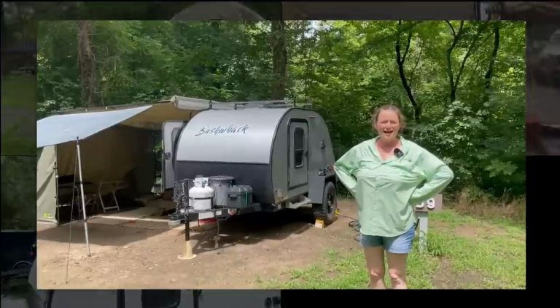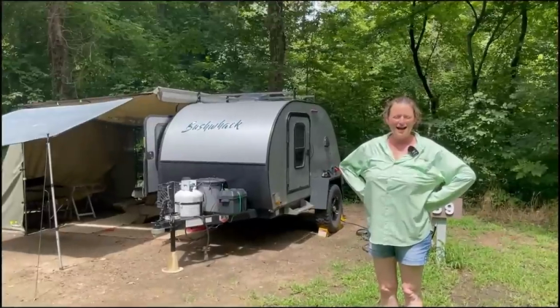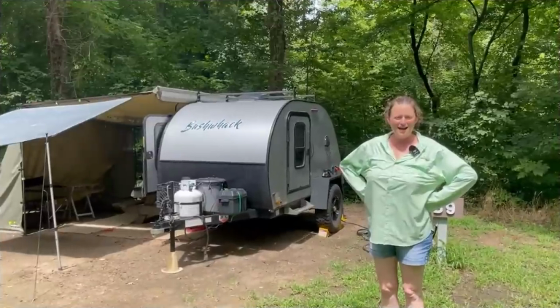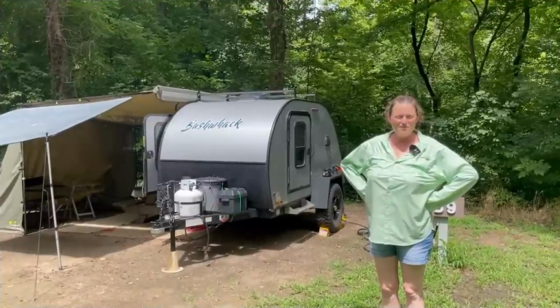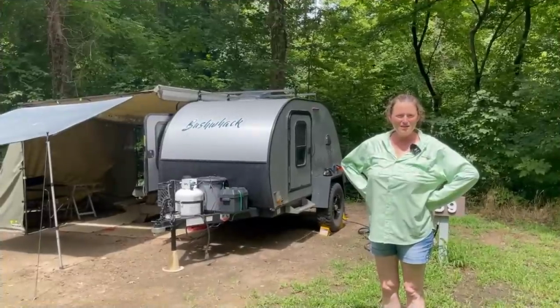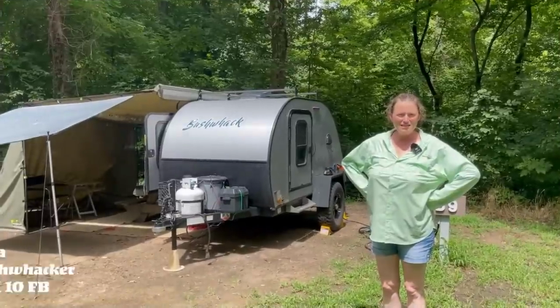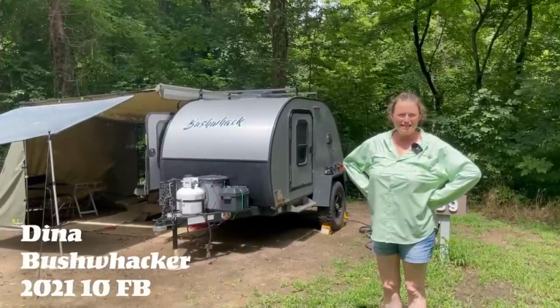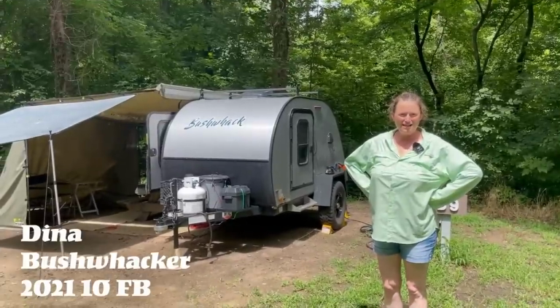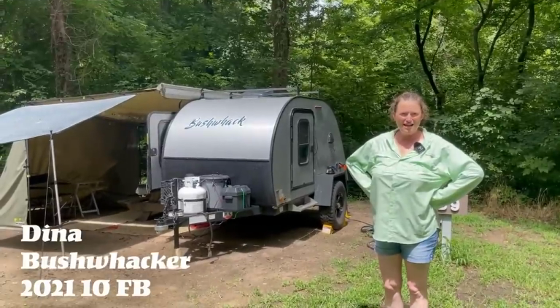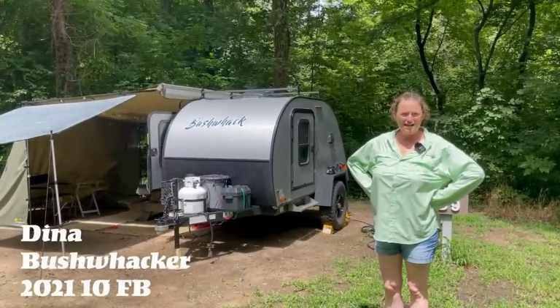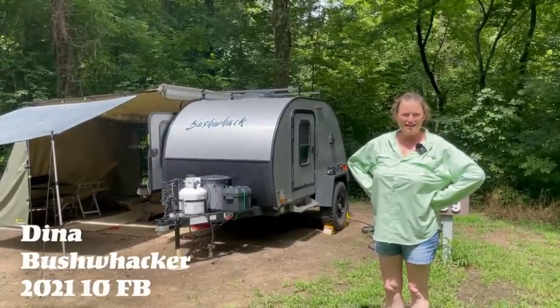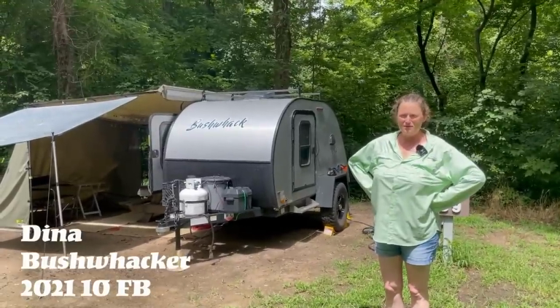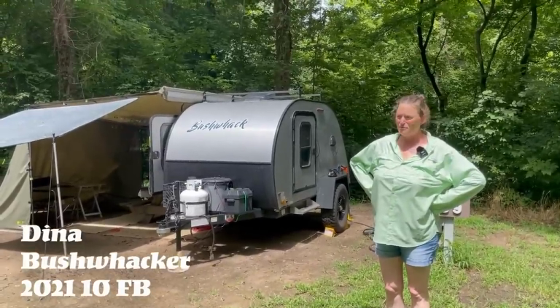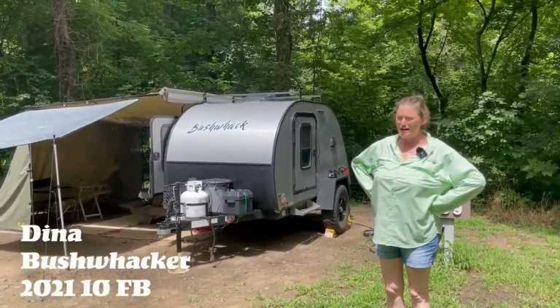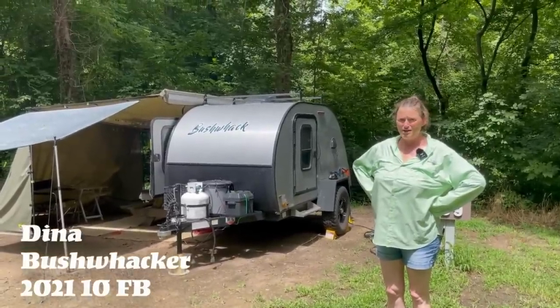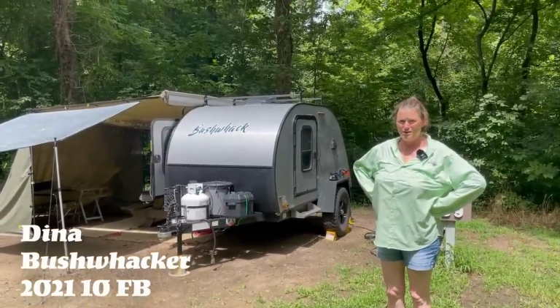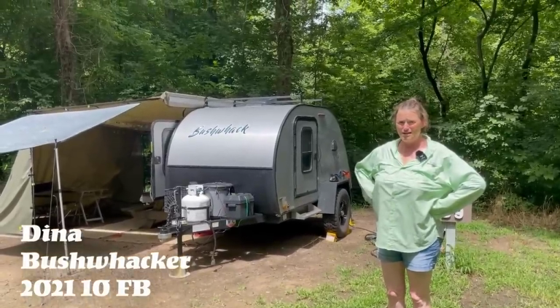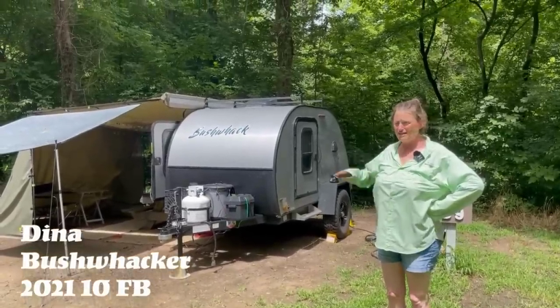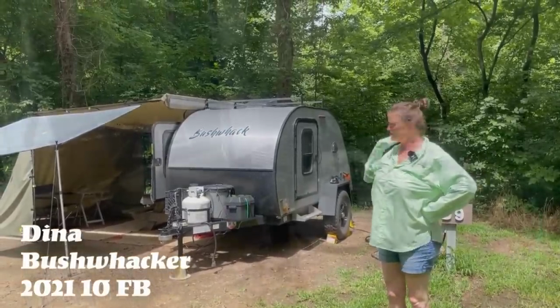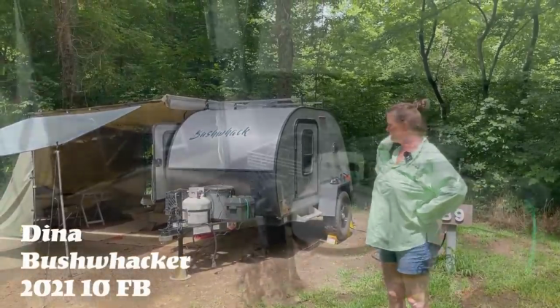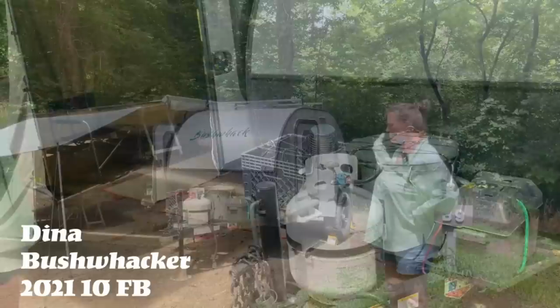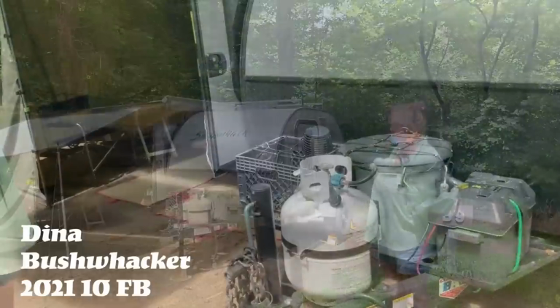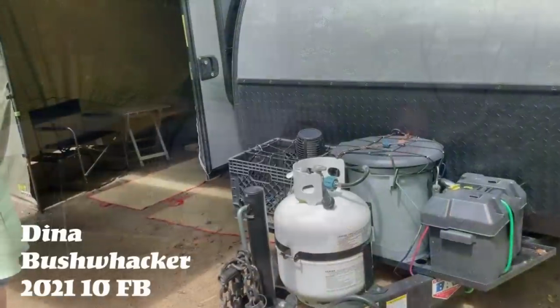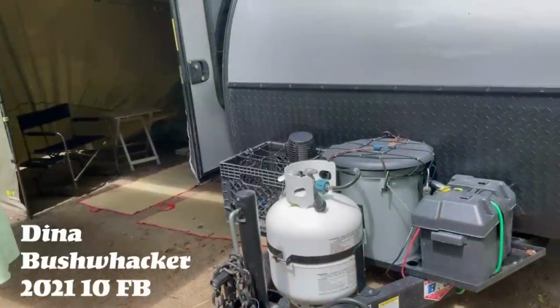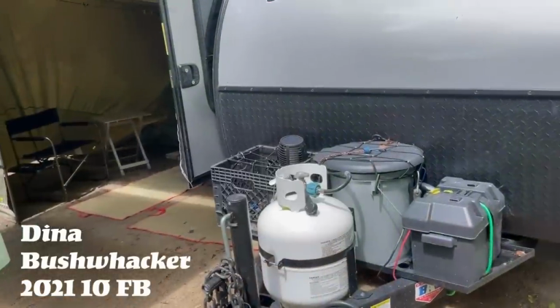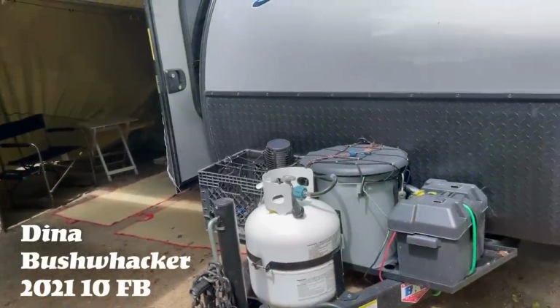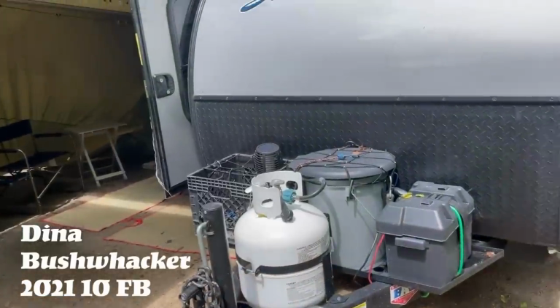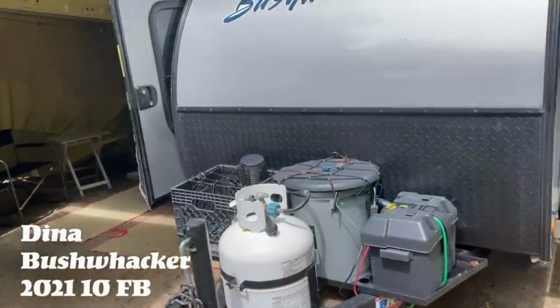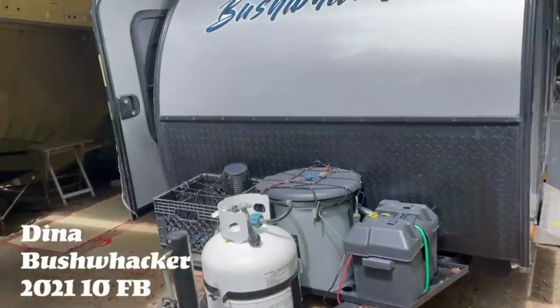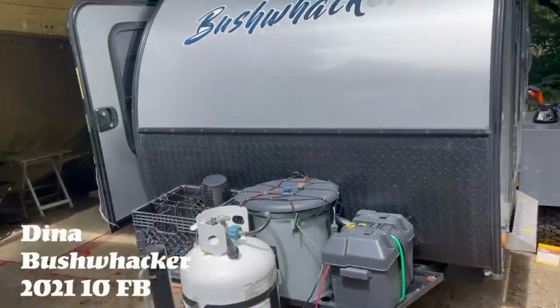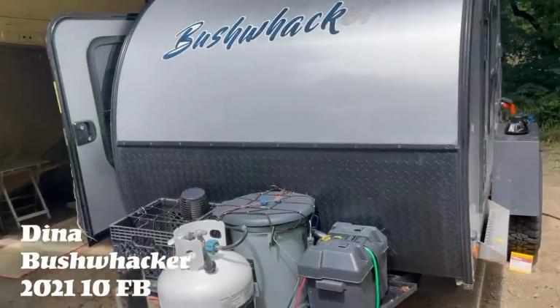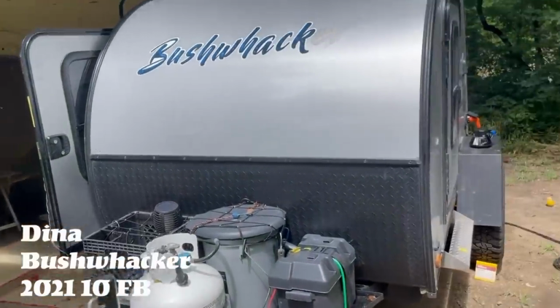Hi, my name is Dina and I am from Idaho and this is my Bushwacker 10FB 2021.